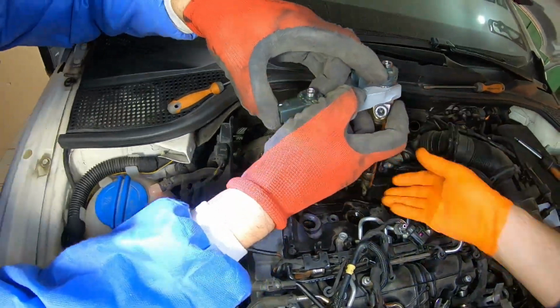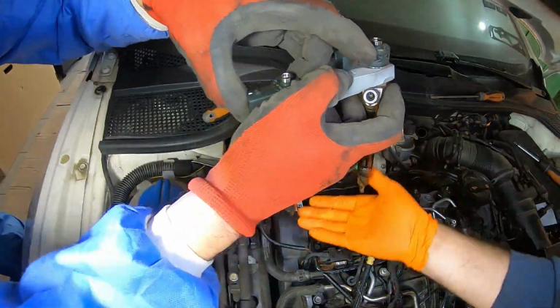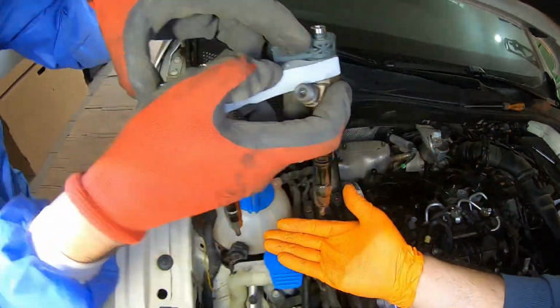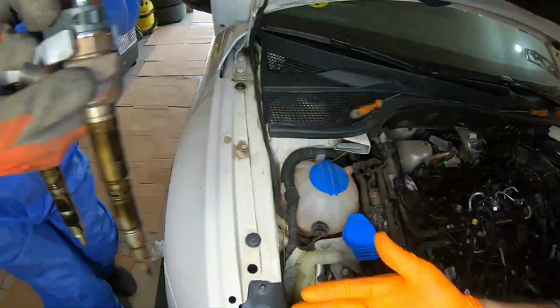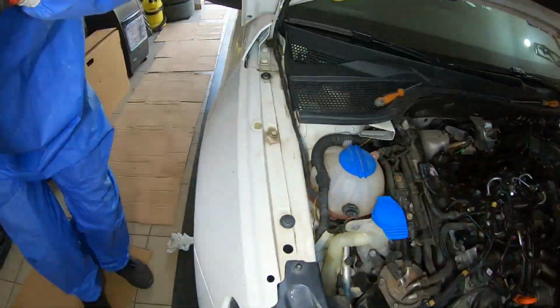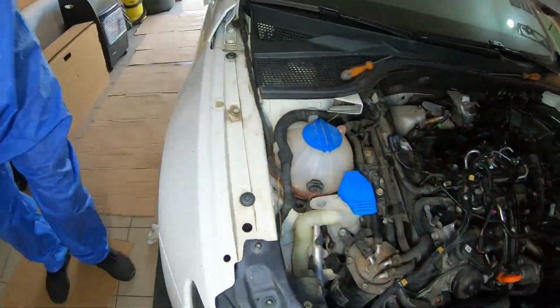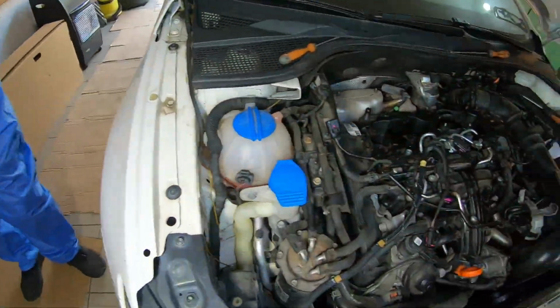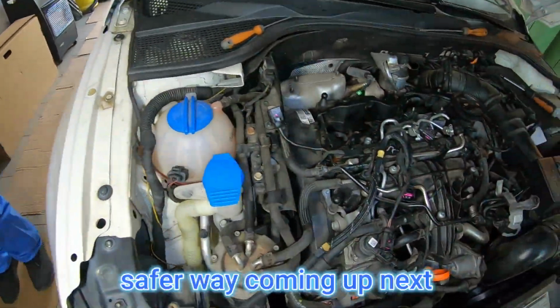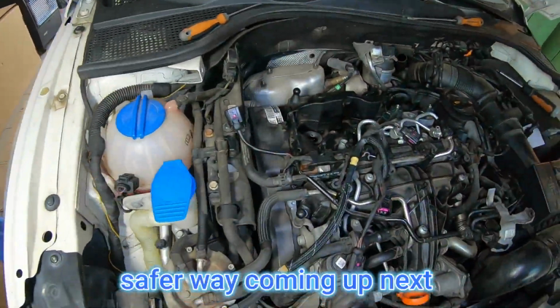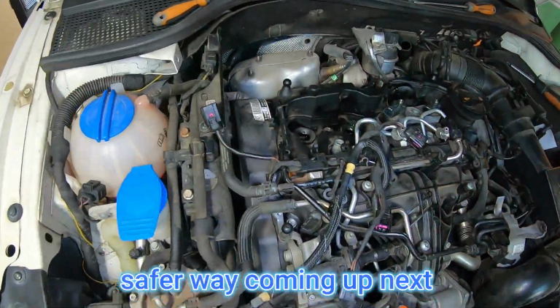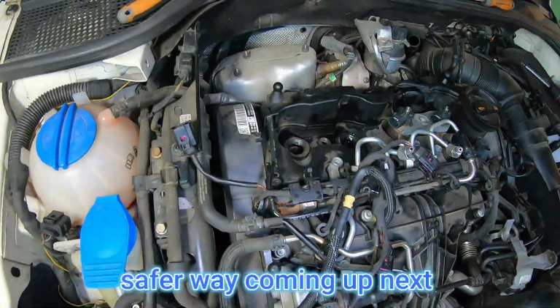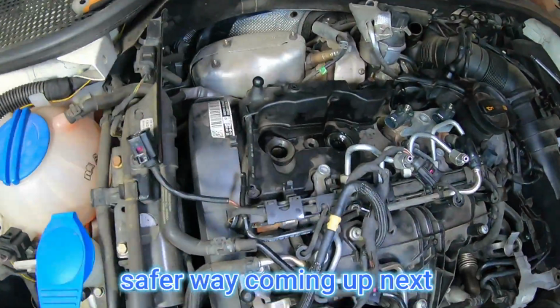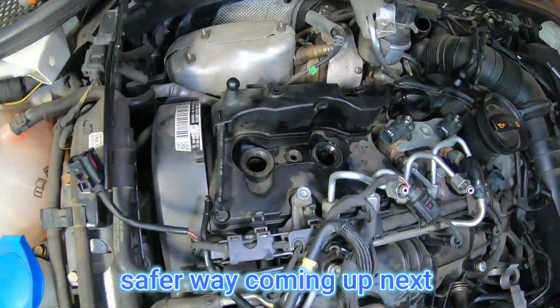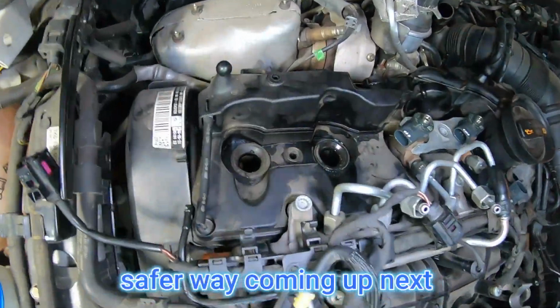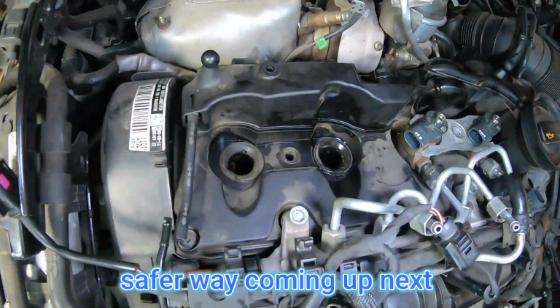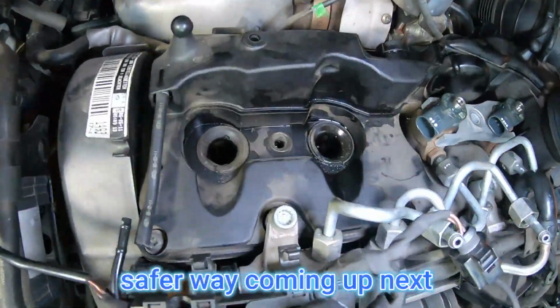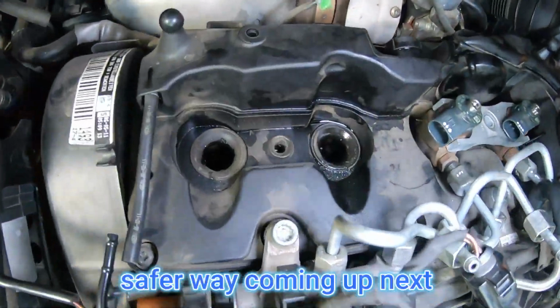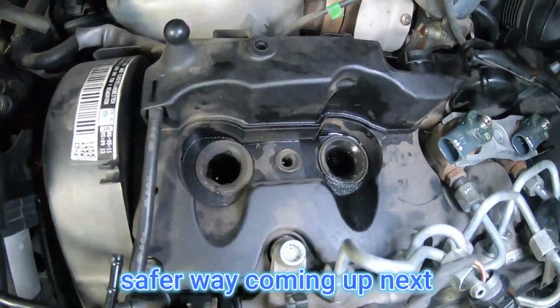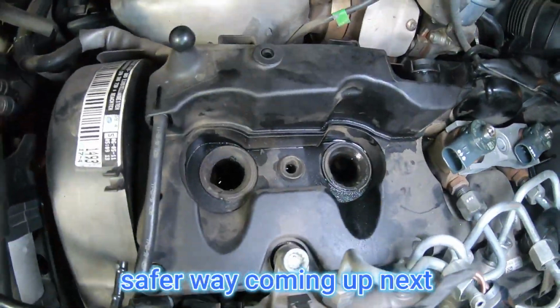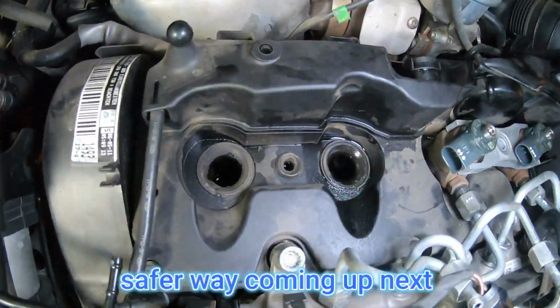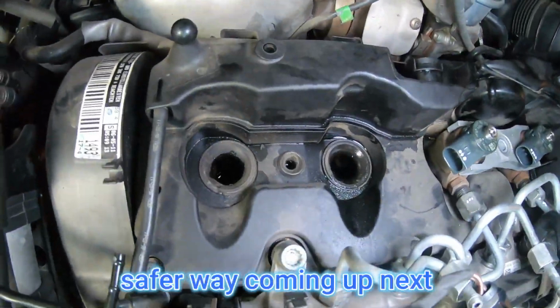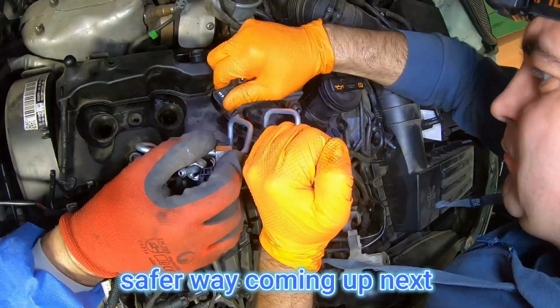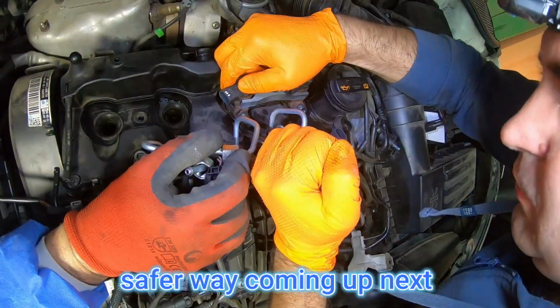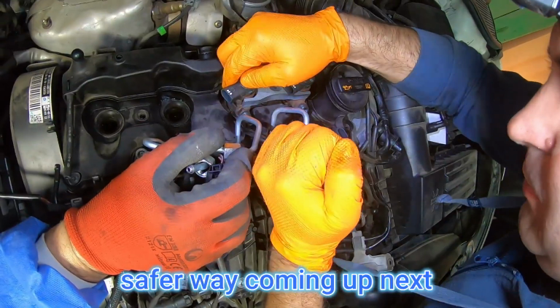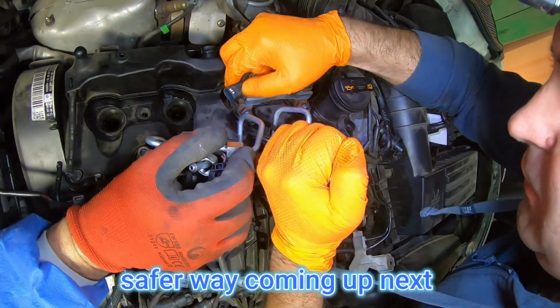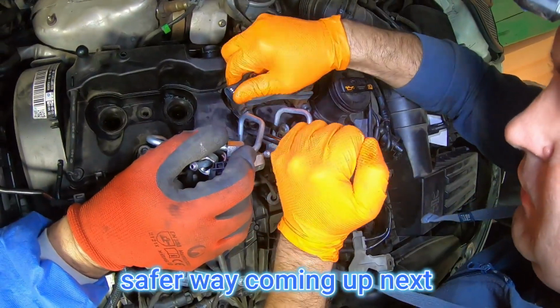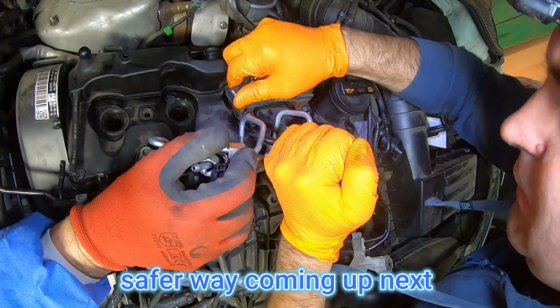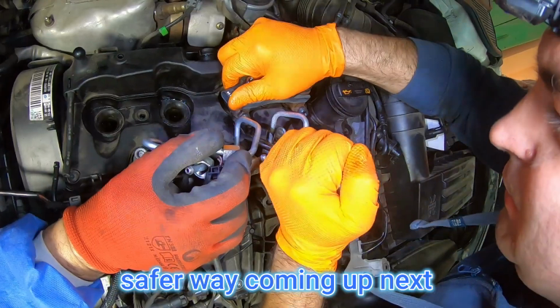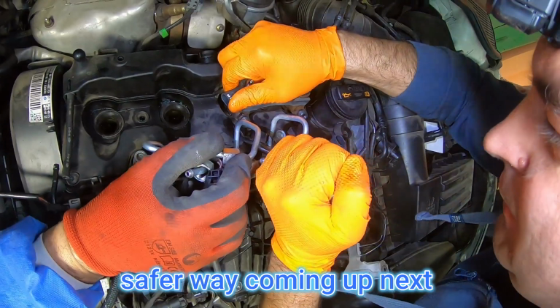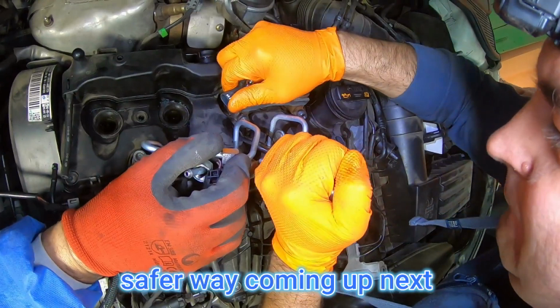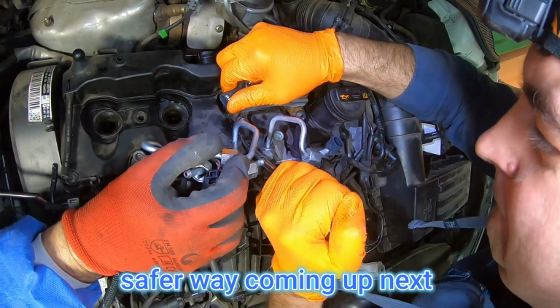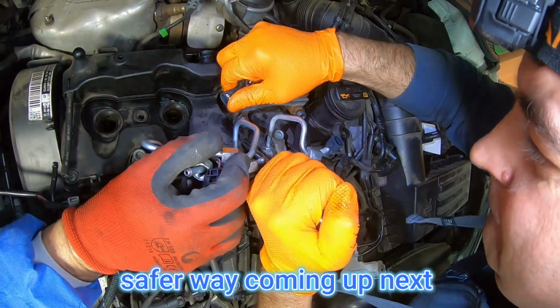We were also replacing the valve cover on this car so it didn't really matter if we damage the cover or not.